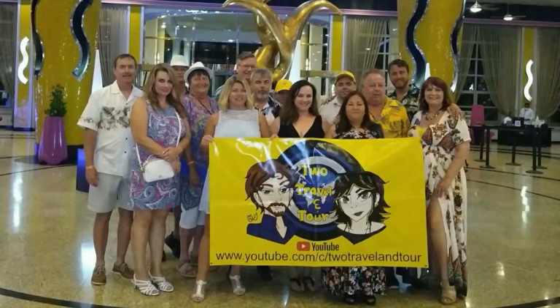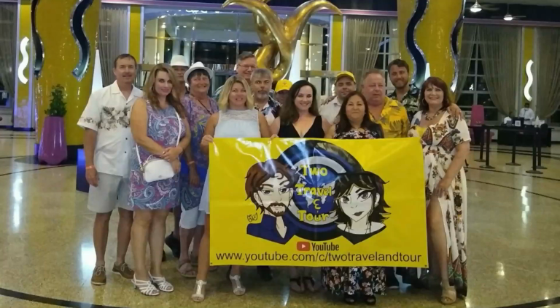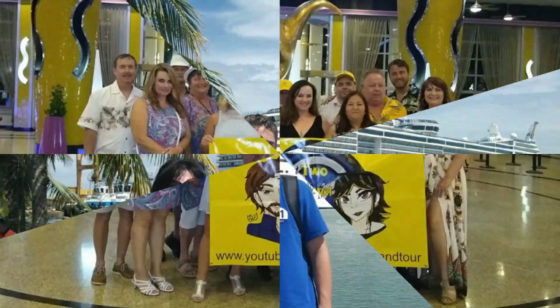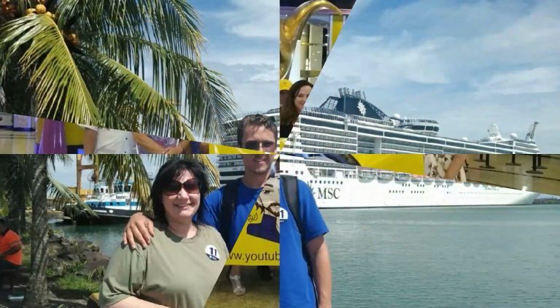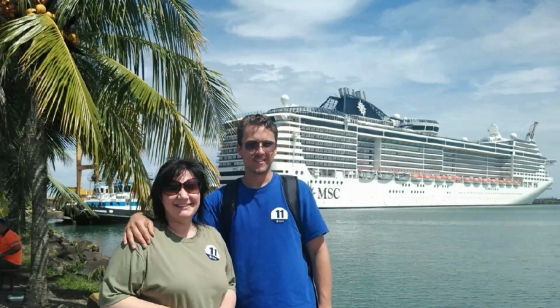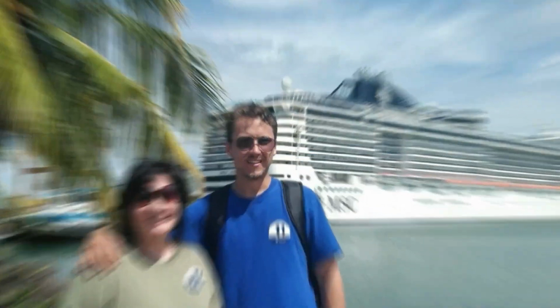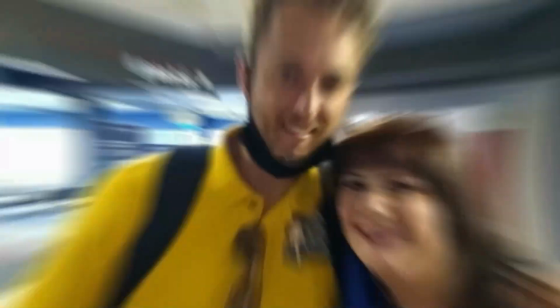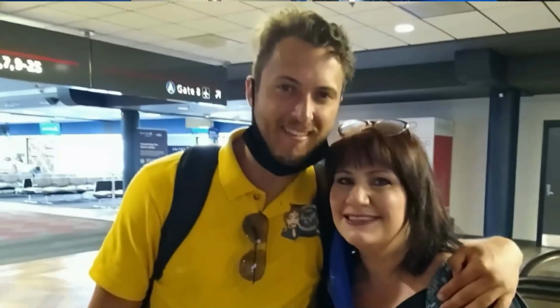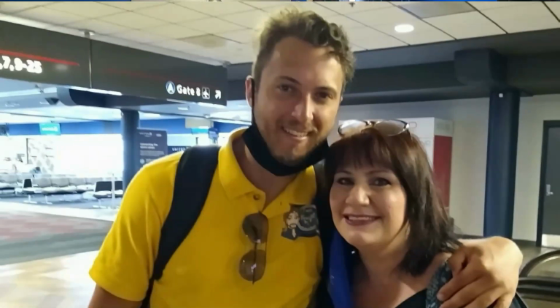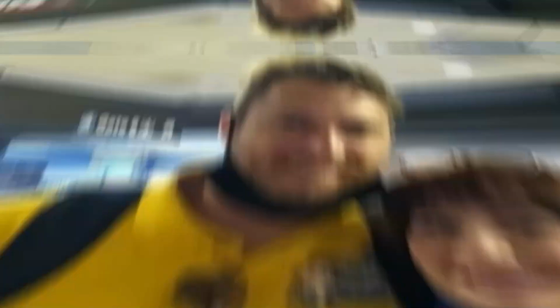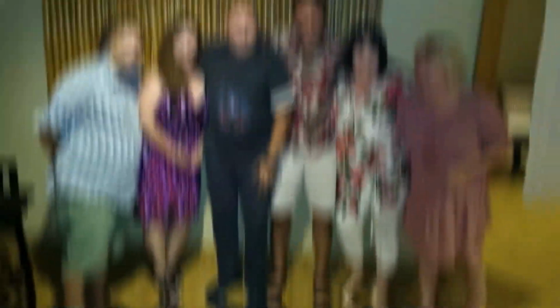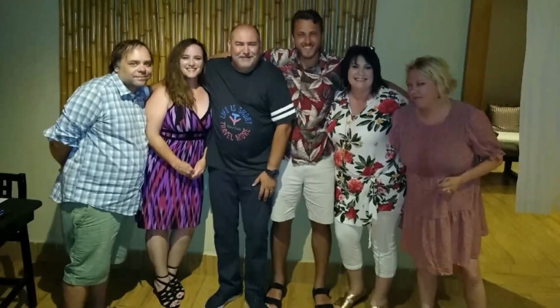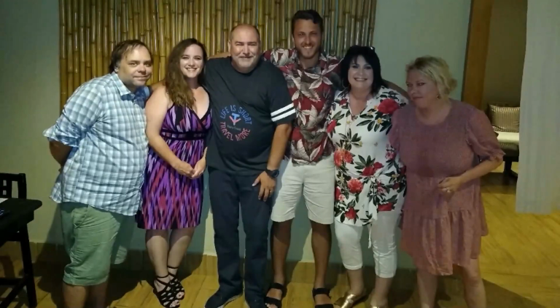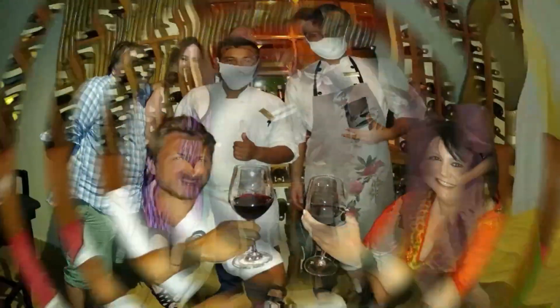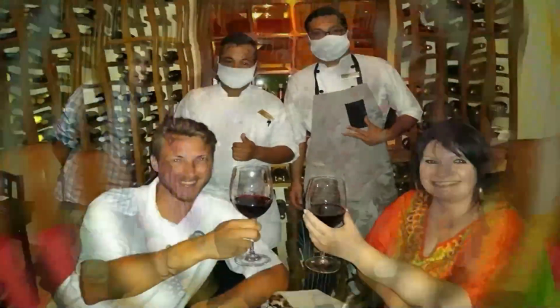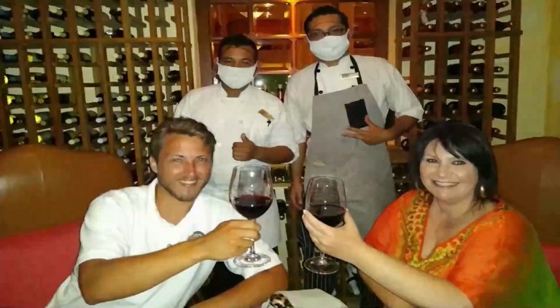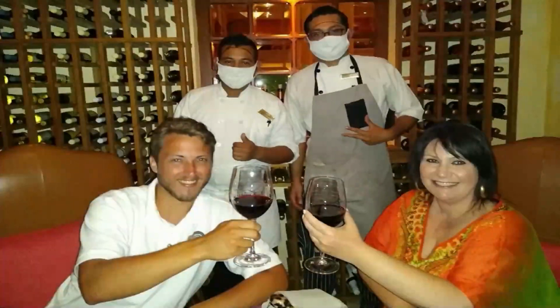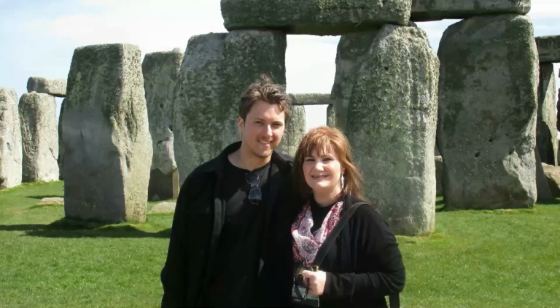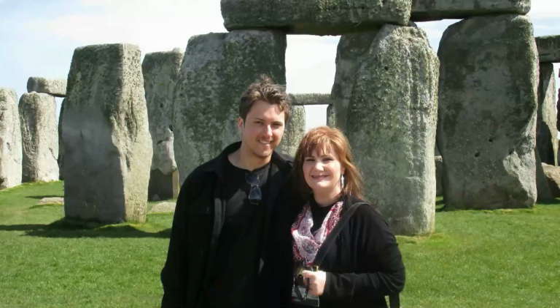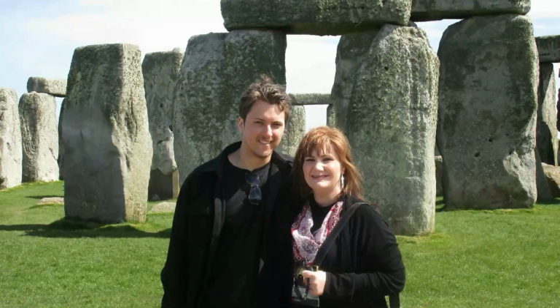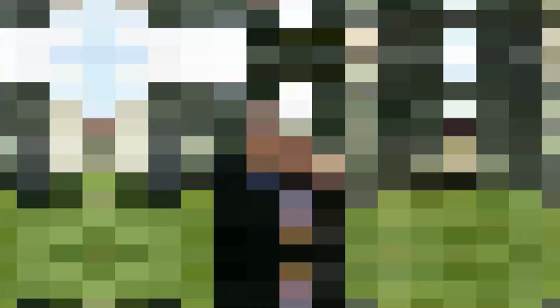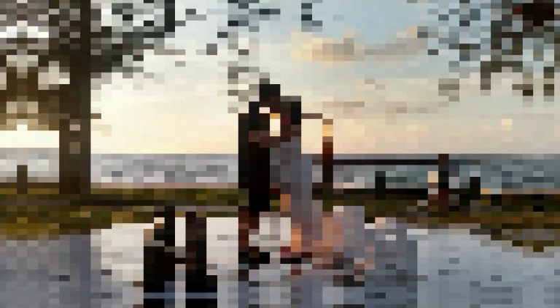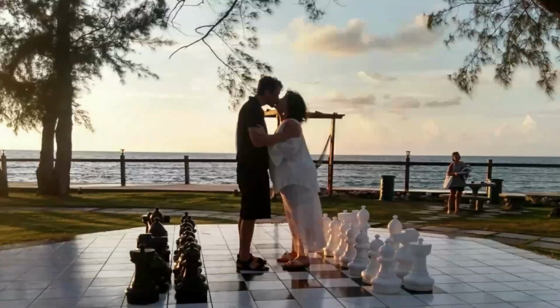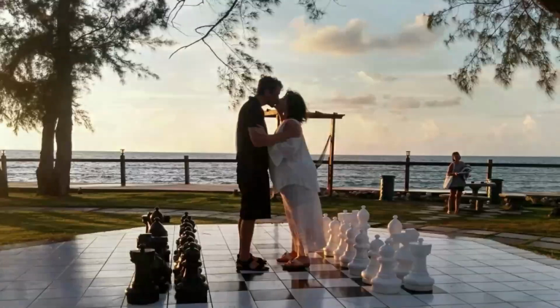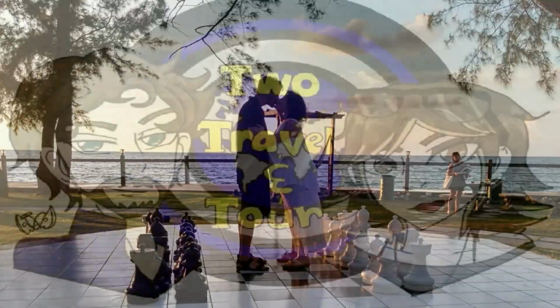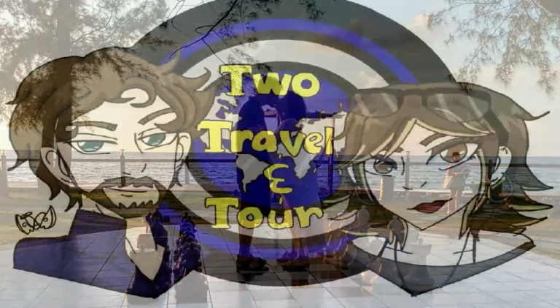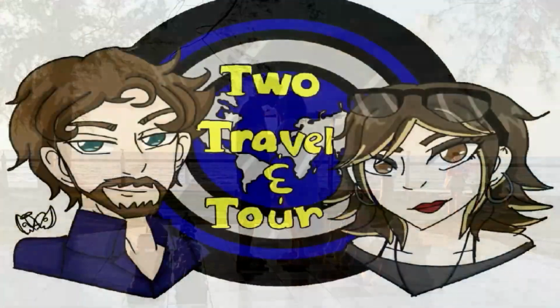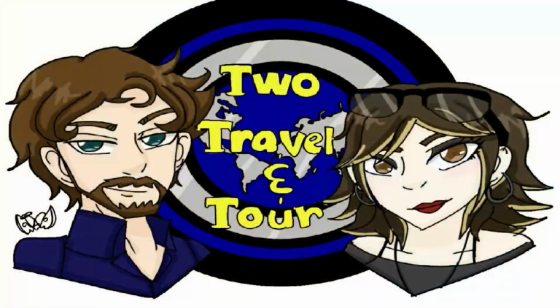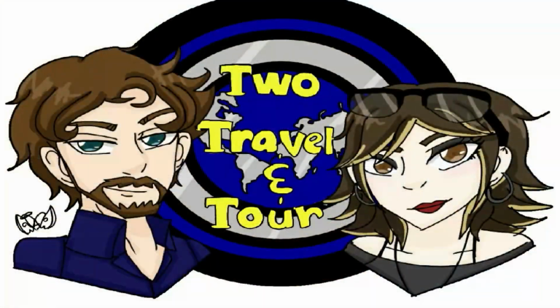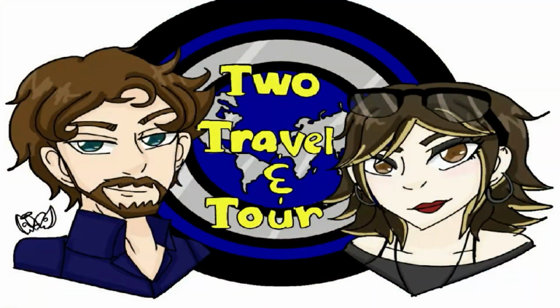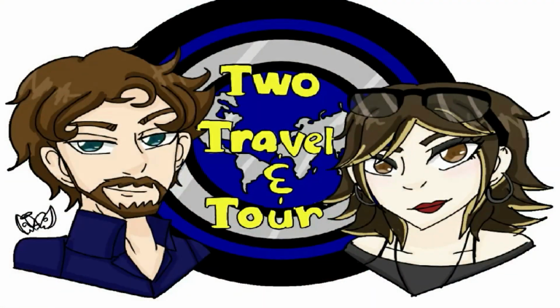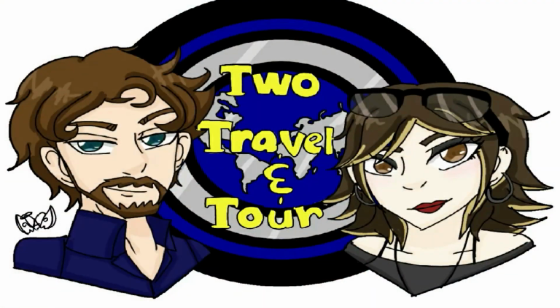Hello, Well Travelers! It's Neil here, and I'm Kimberly. And this is... To Travel and Tour!